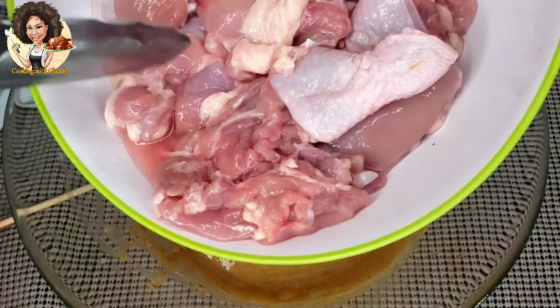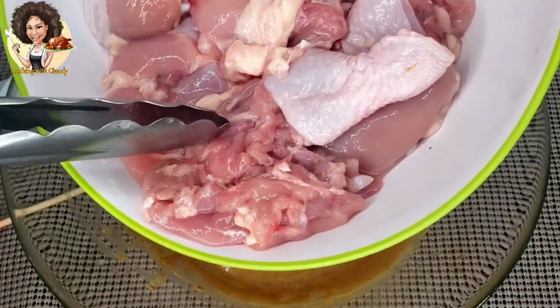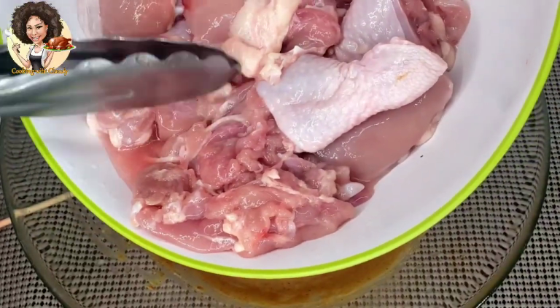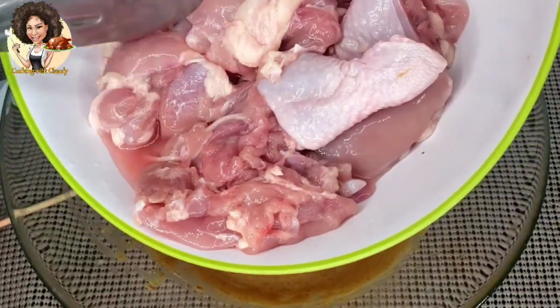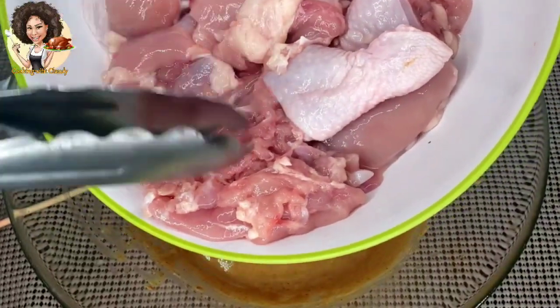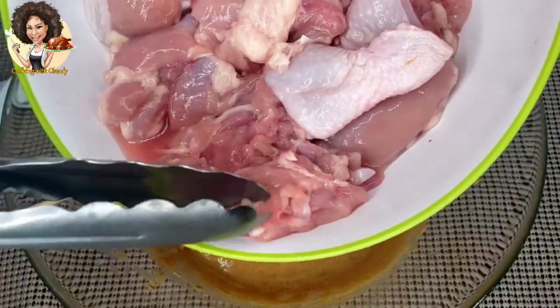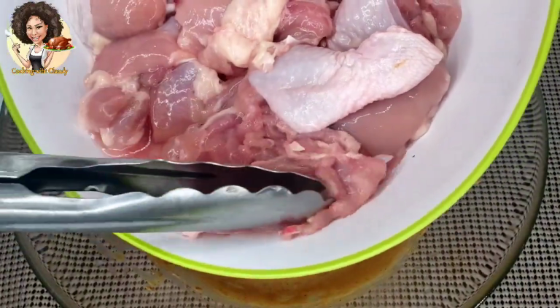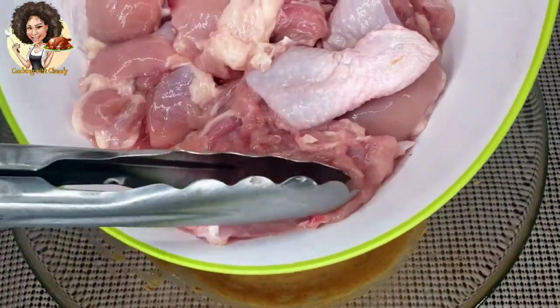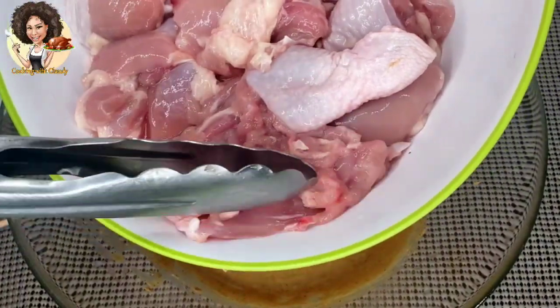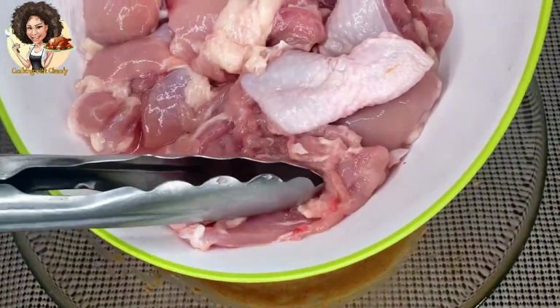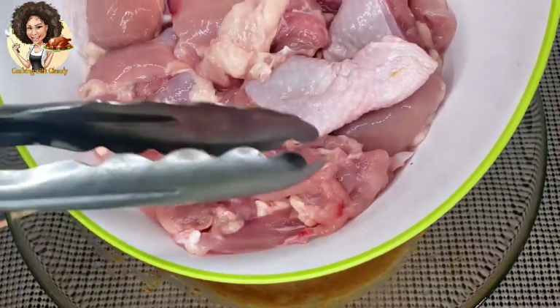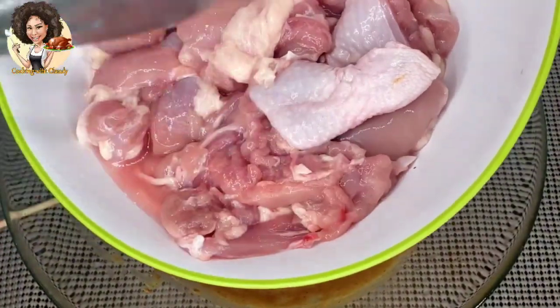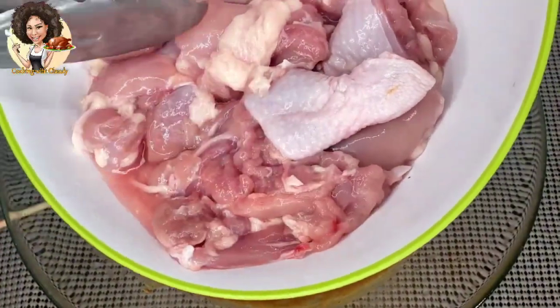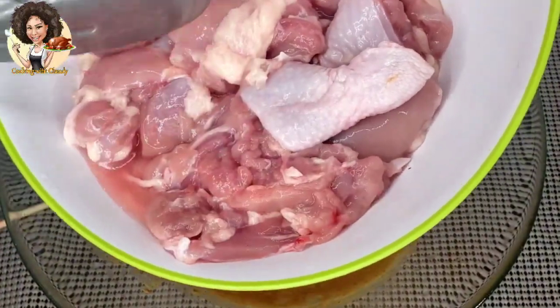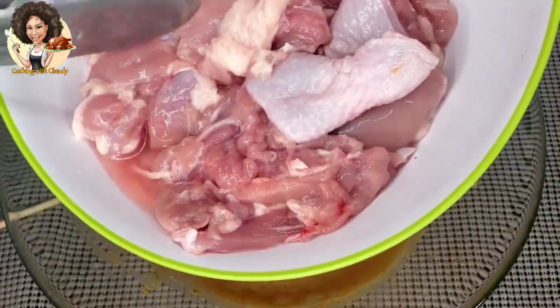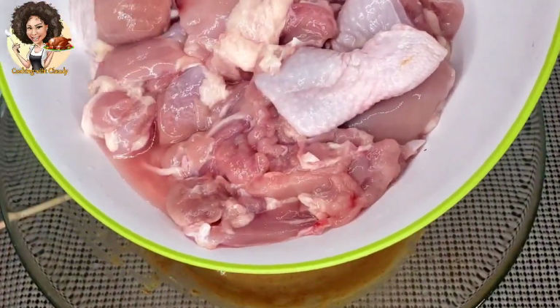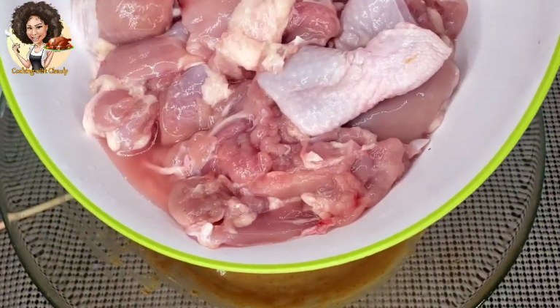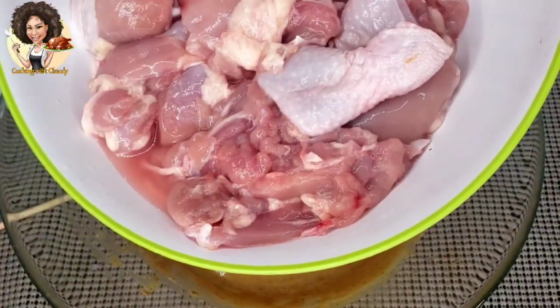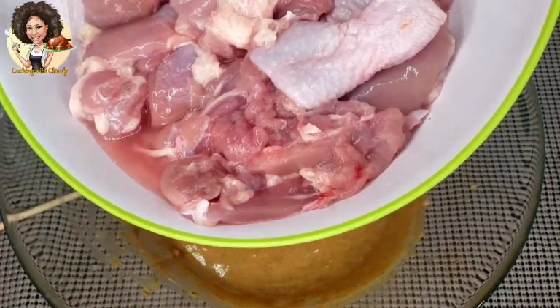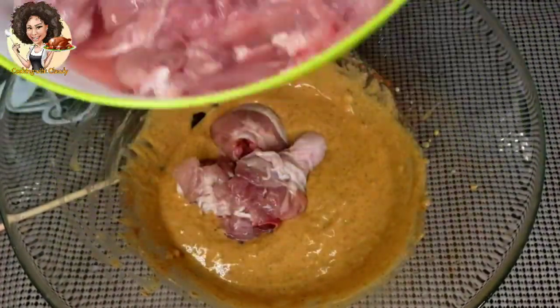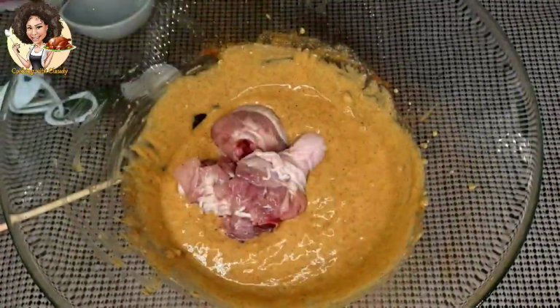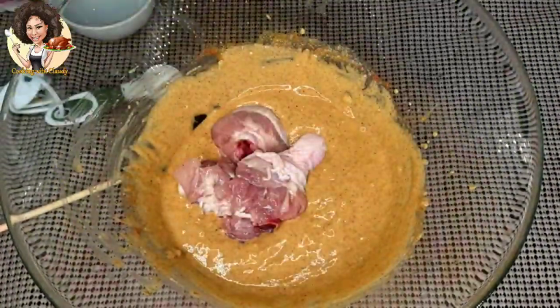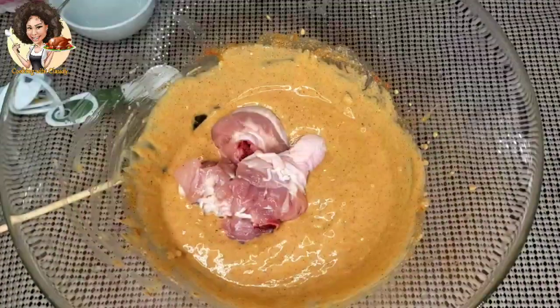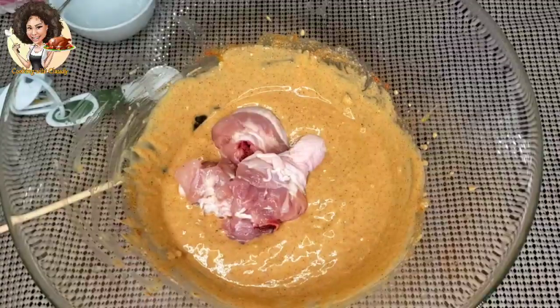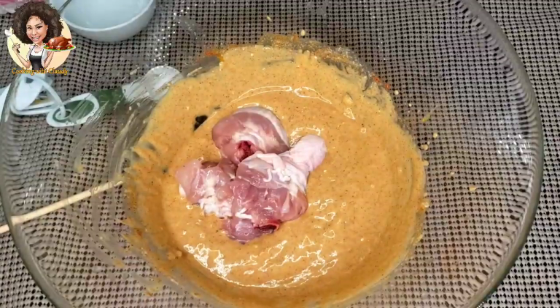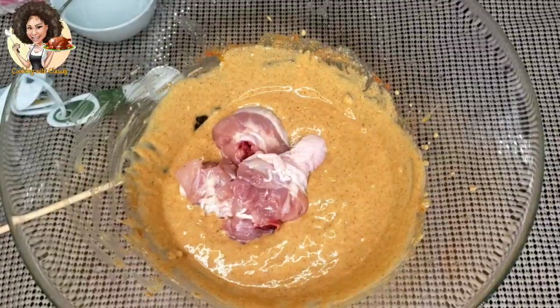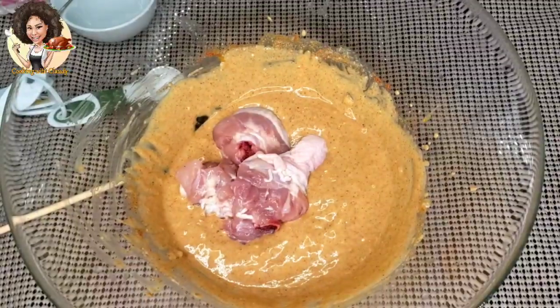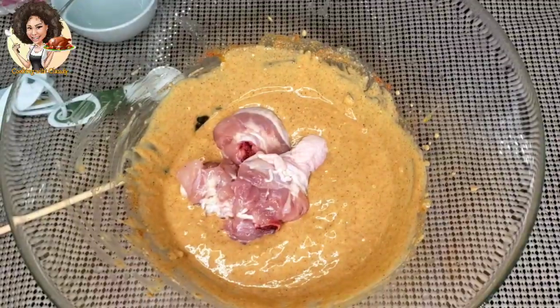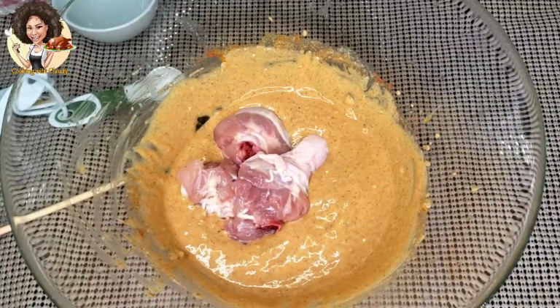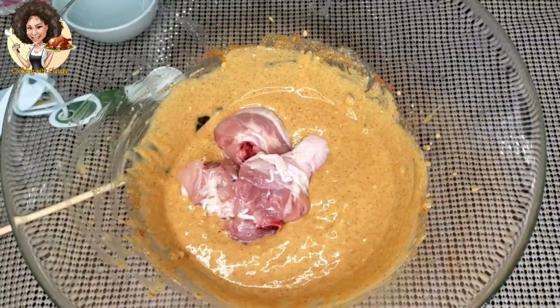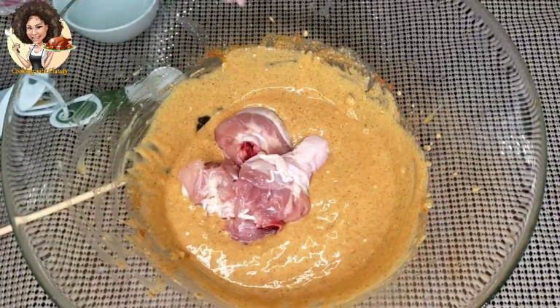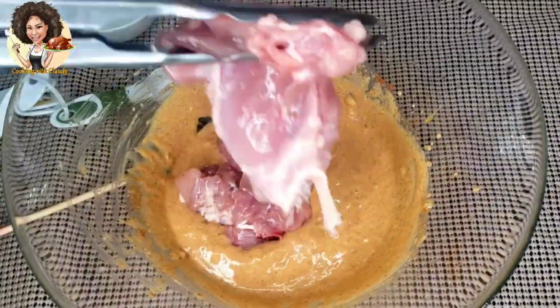I'm using two pounds of chicken here, so I'm just going to mix the chicken with the marinade.